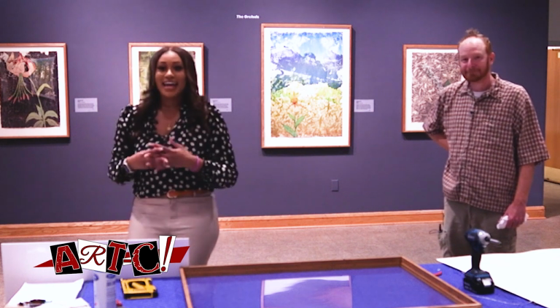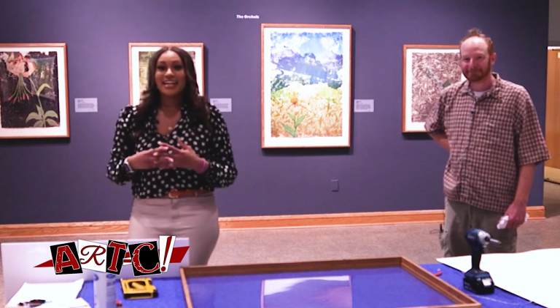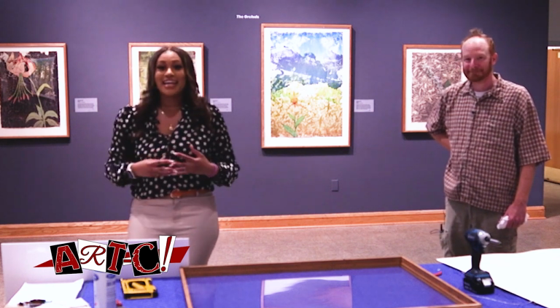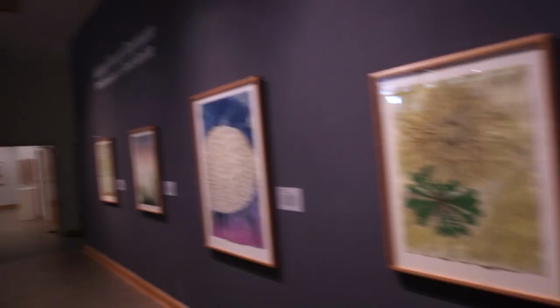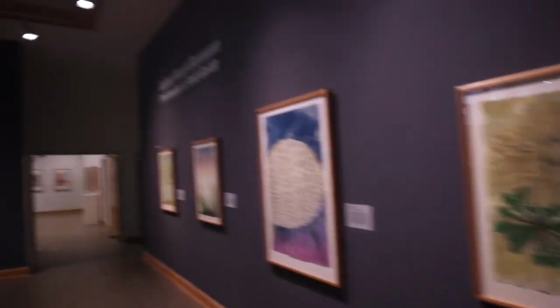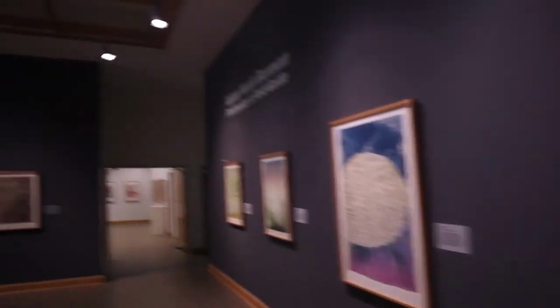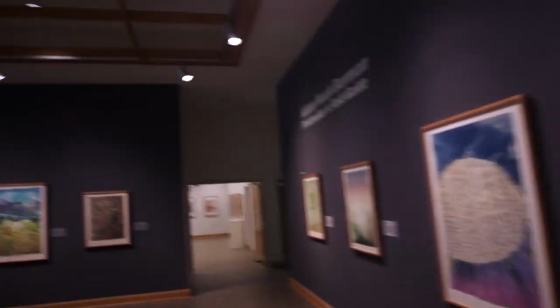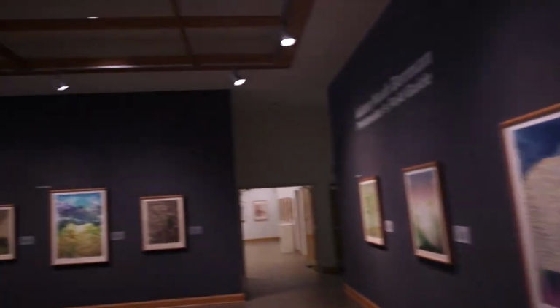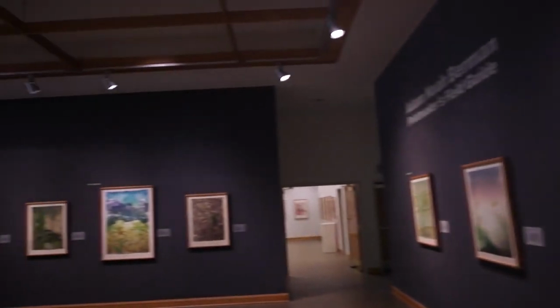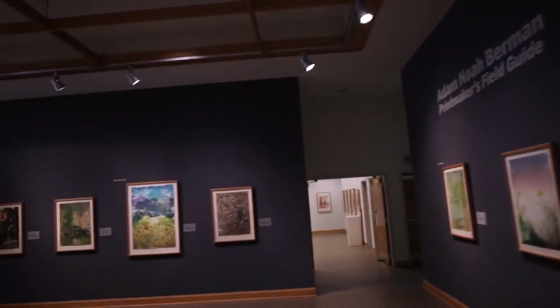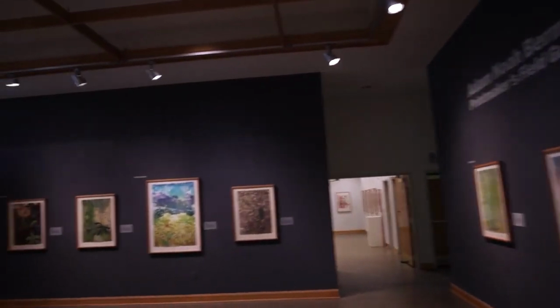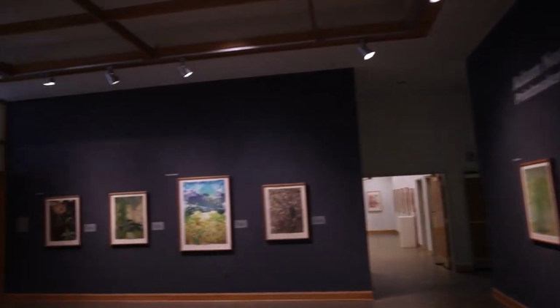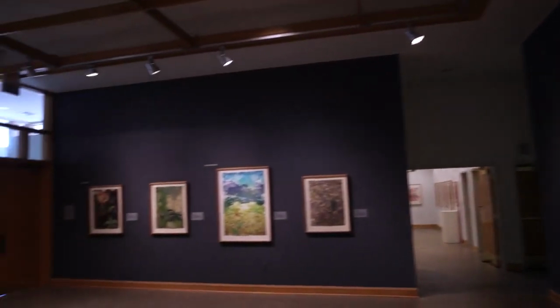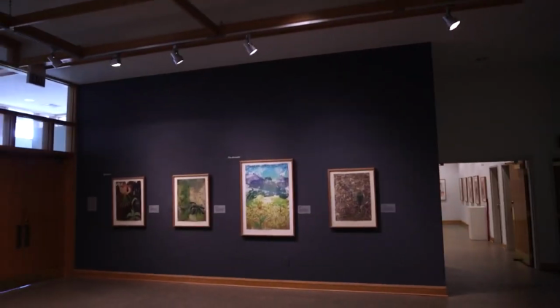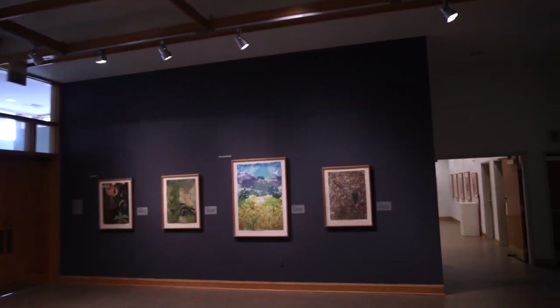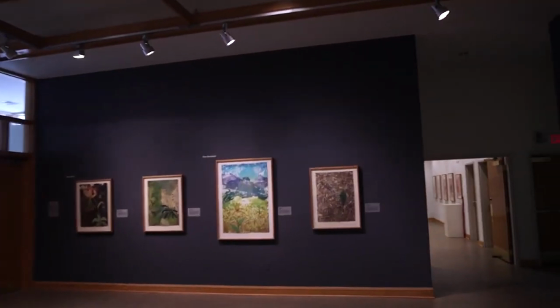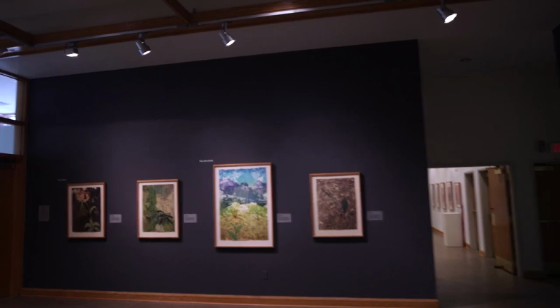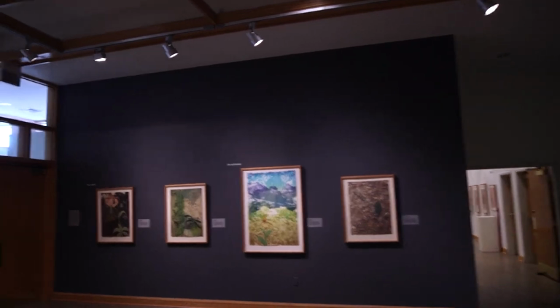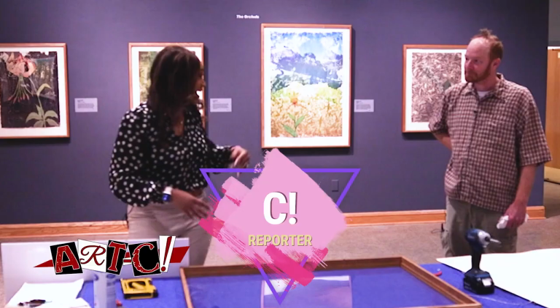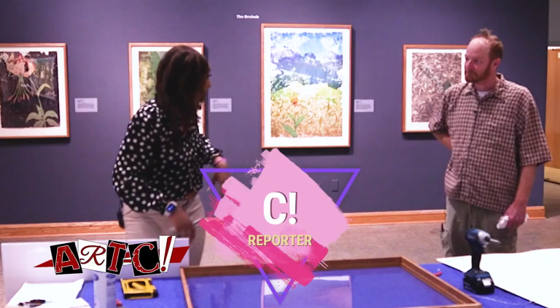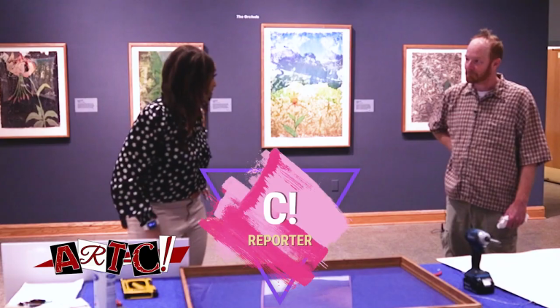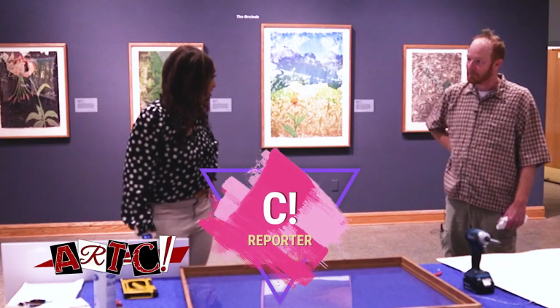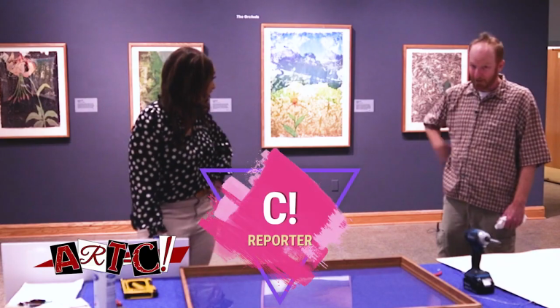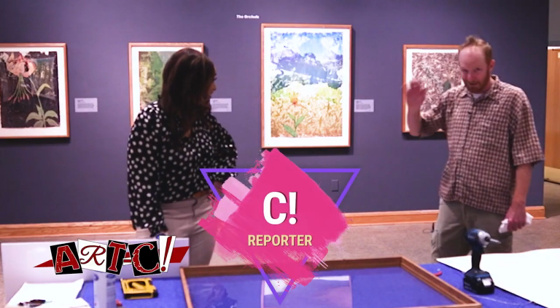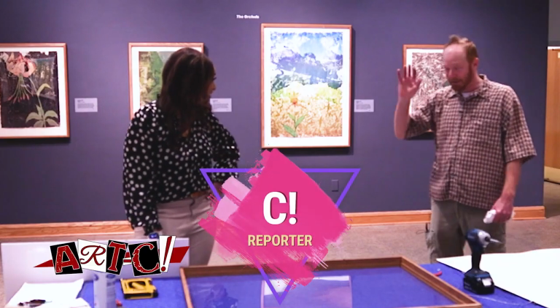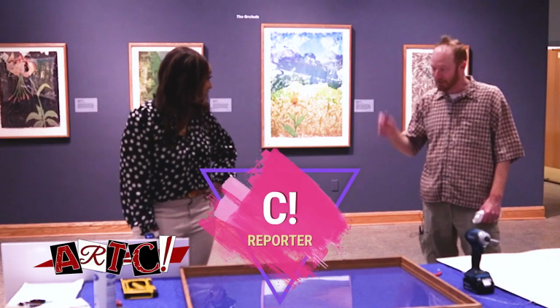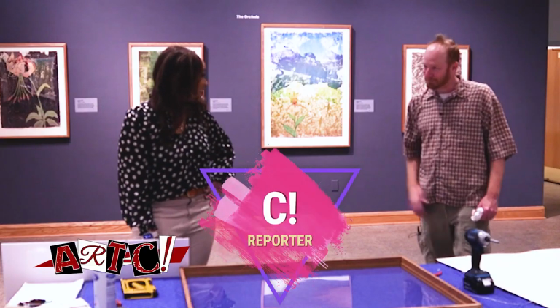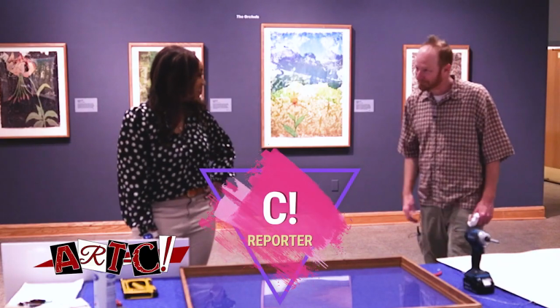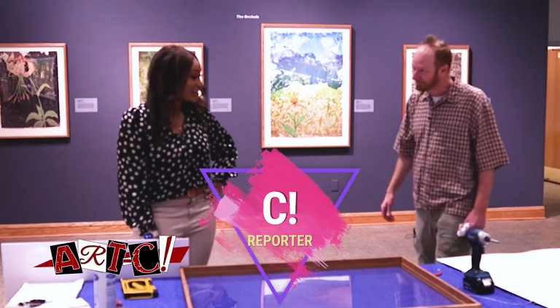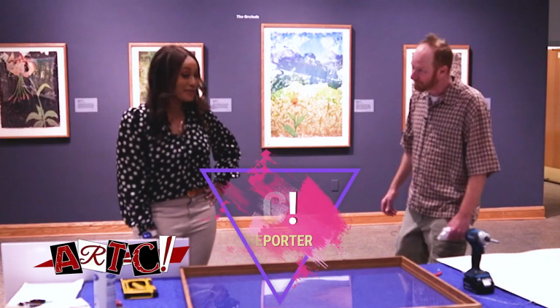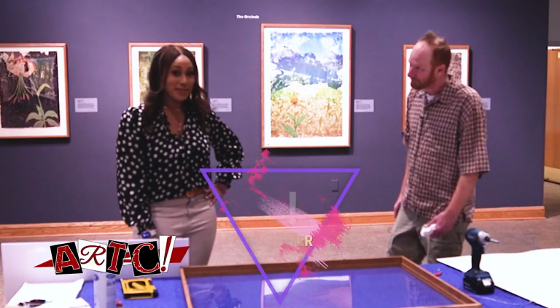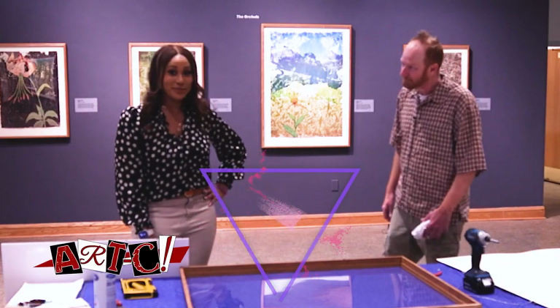He has this wonderful exhibit at the Greenville Museum of Art. Hey Adam, how's it going? Hi, how are you?